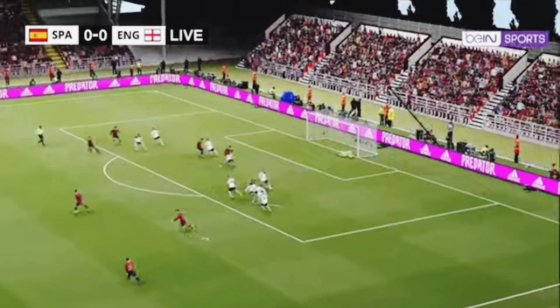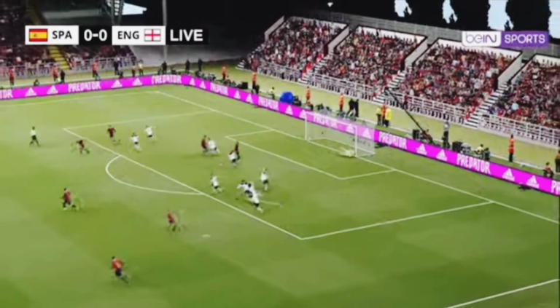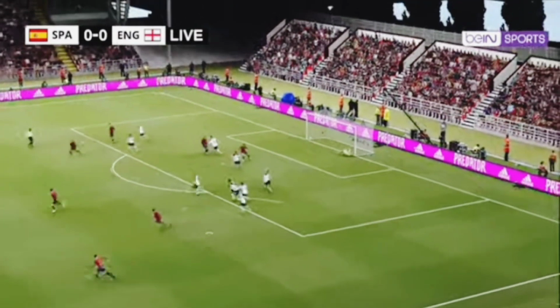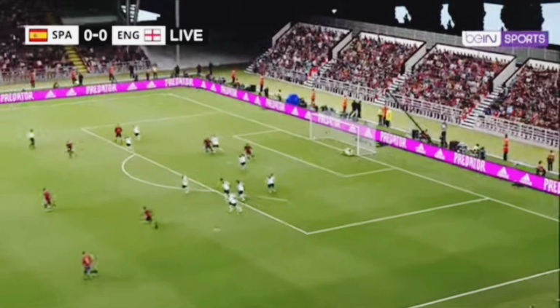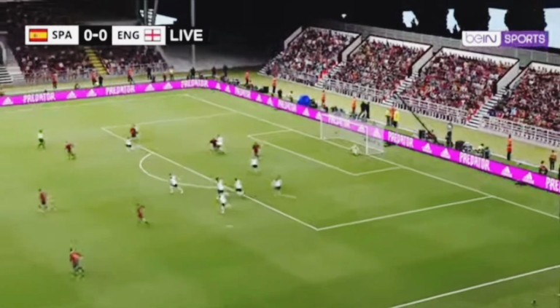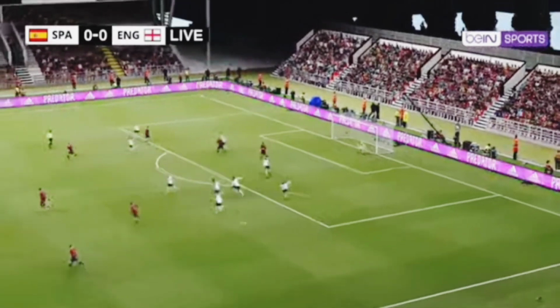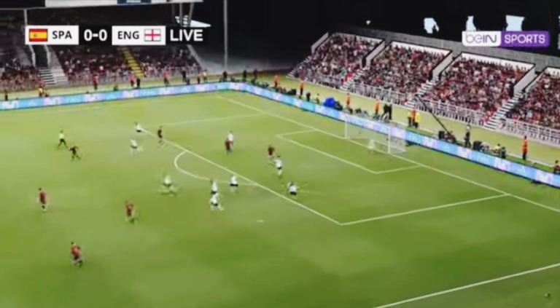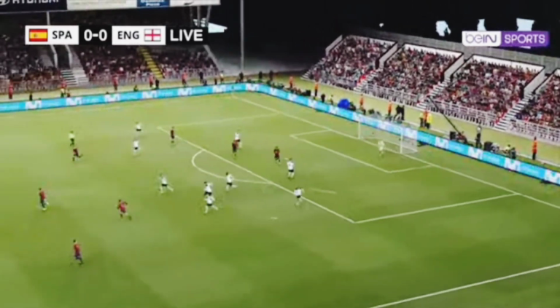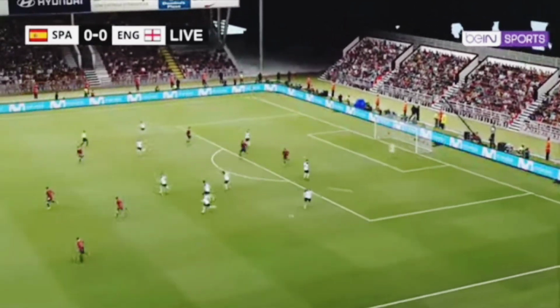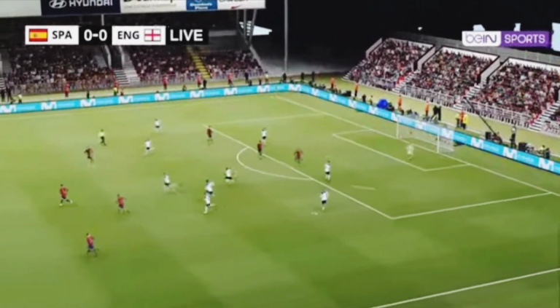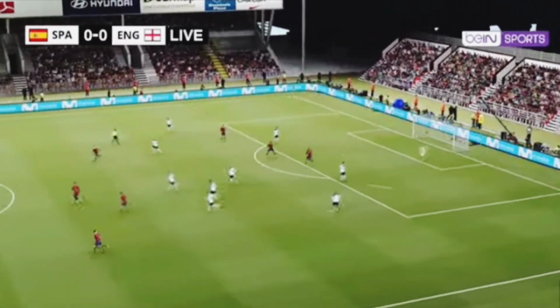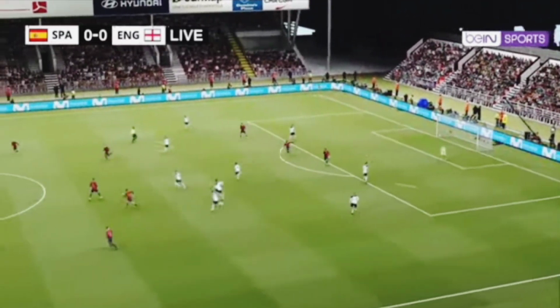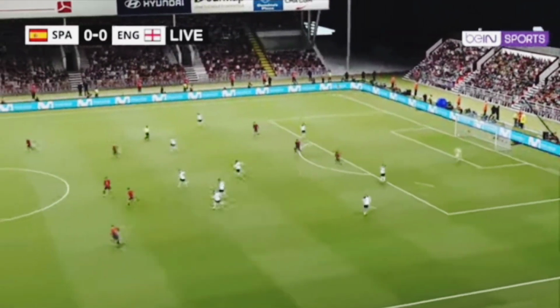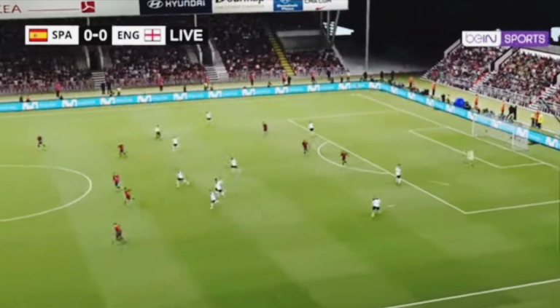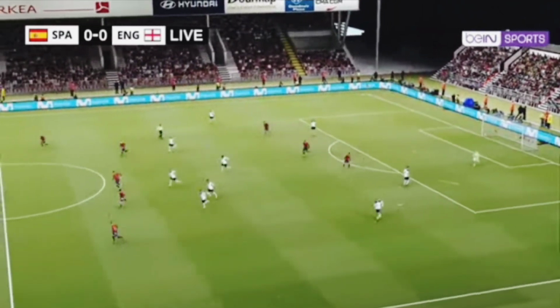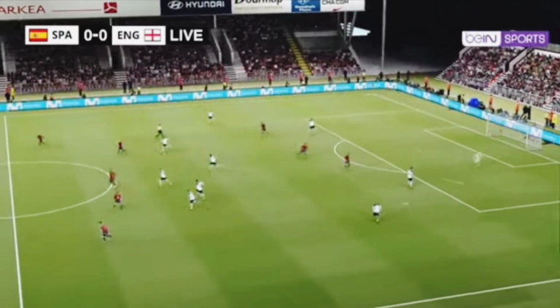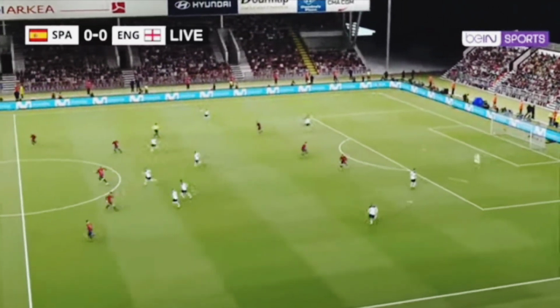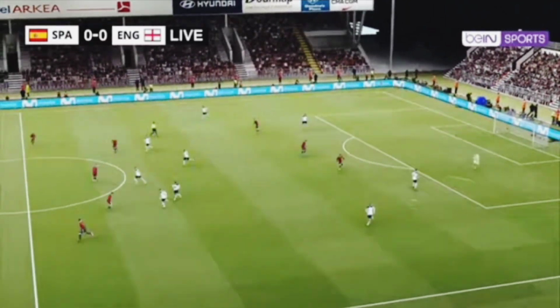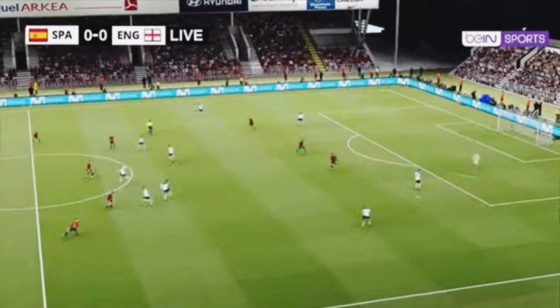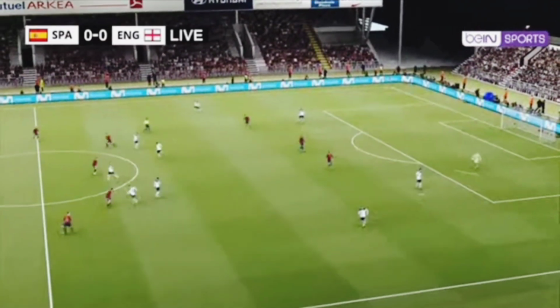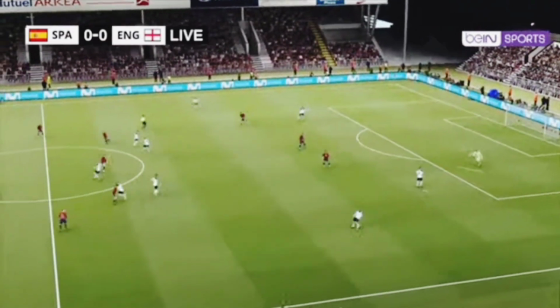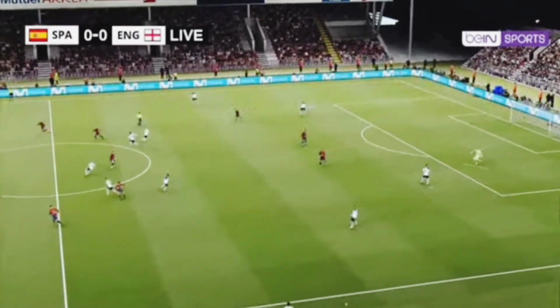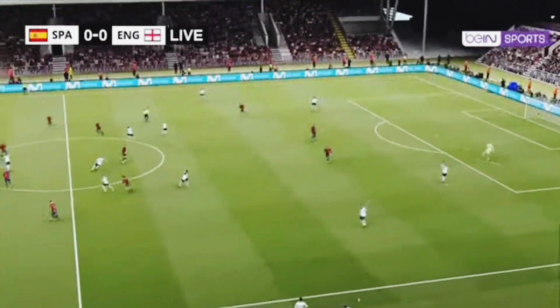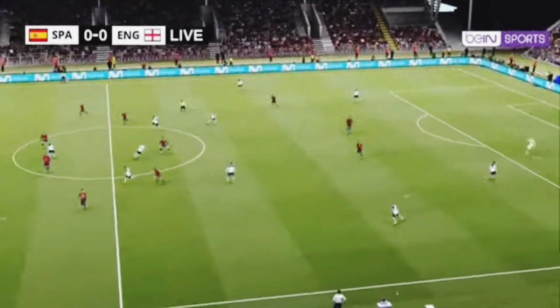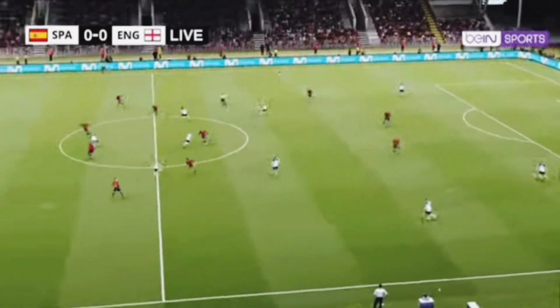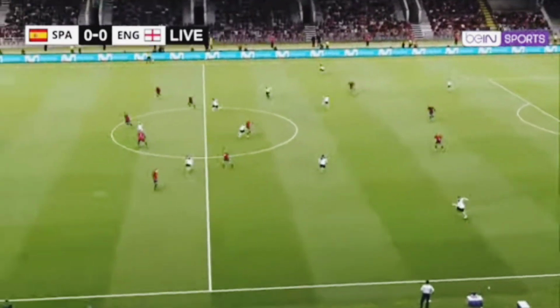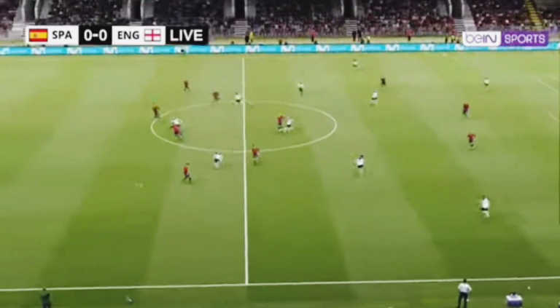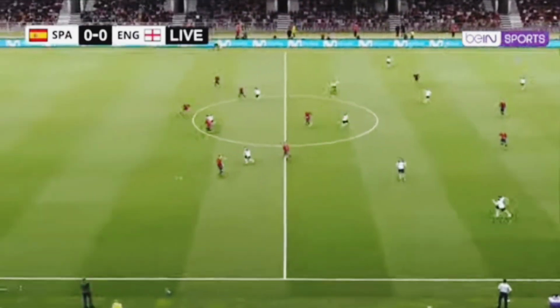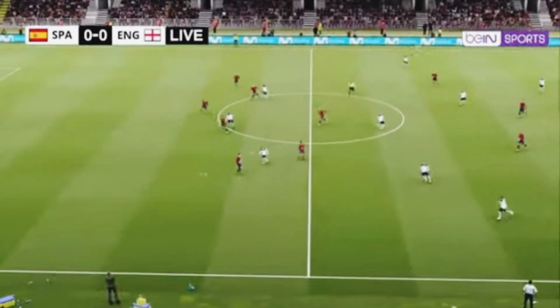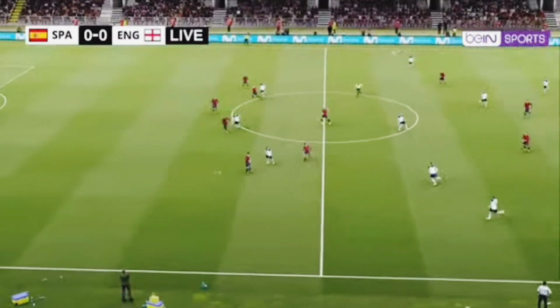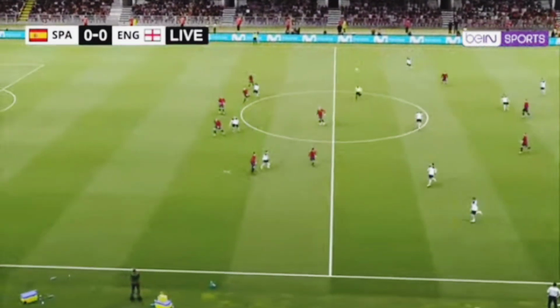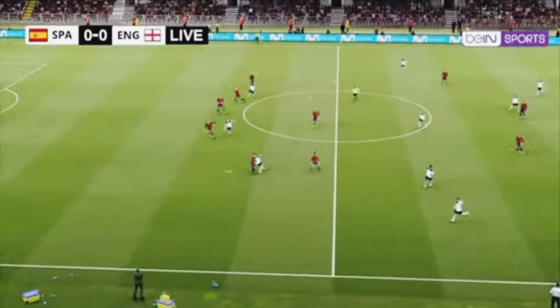What a smart save! He had plenty to do. Absolutely terrific — terrific reflexes. Goalkeeping at its very best.